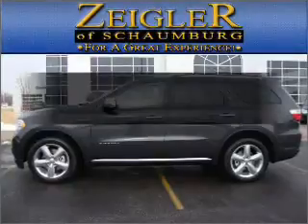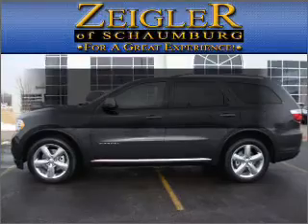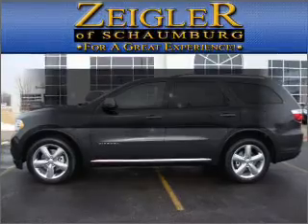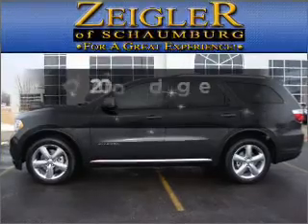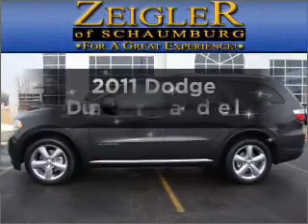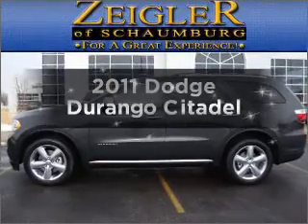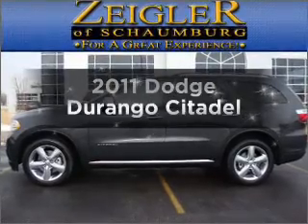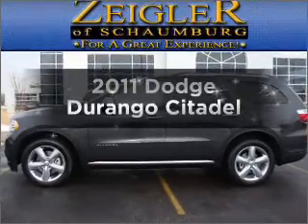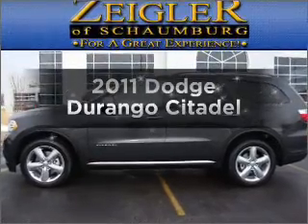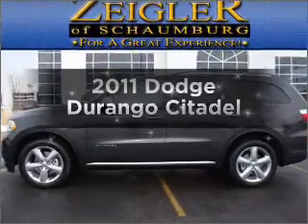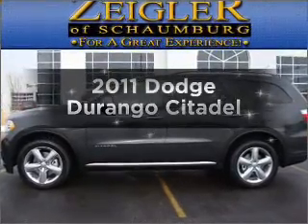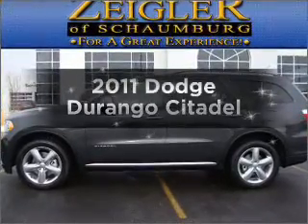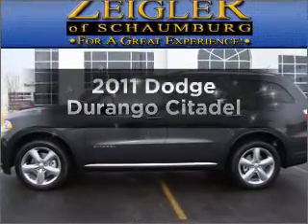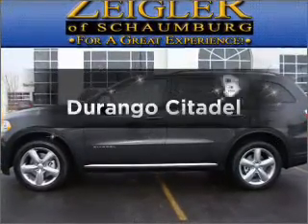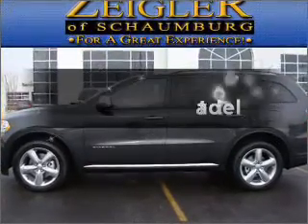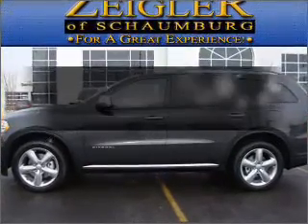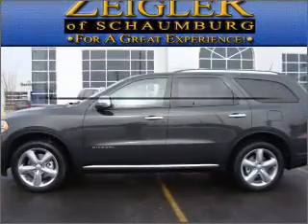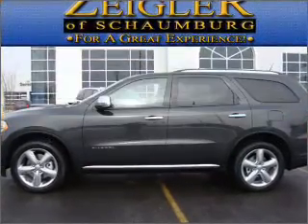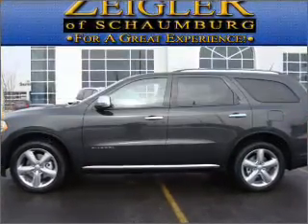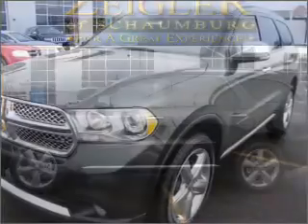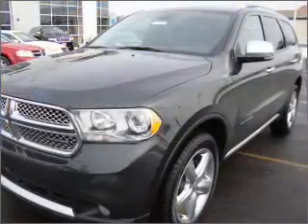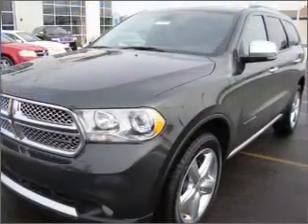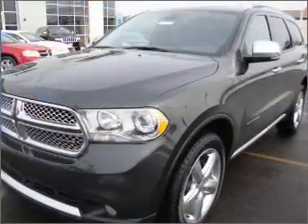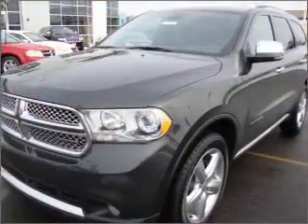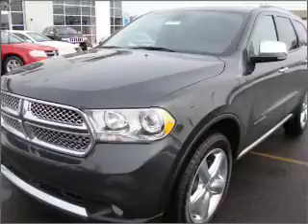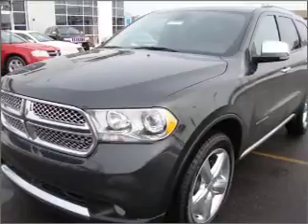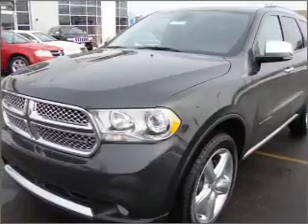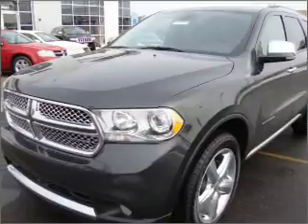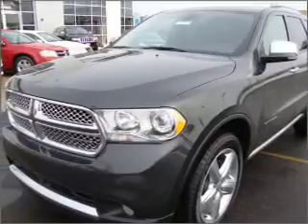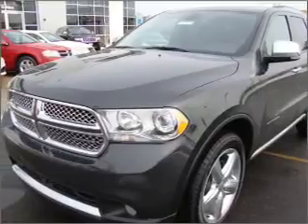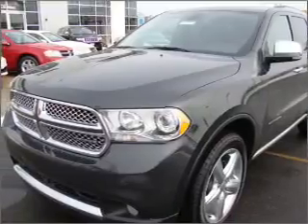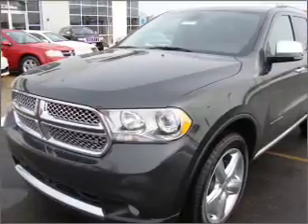Get noticed in this 2011 Dodge Durango. If you're looking for an automobile with great attributes, look no further.